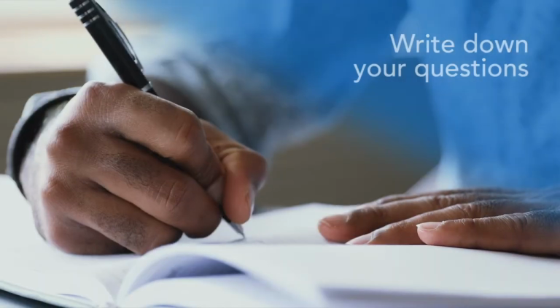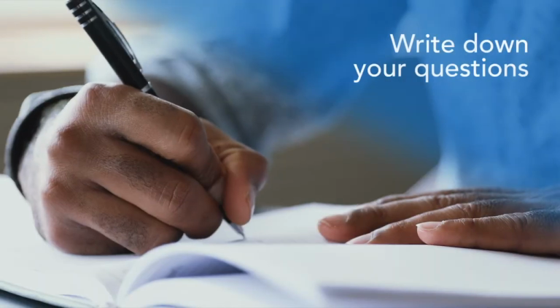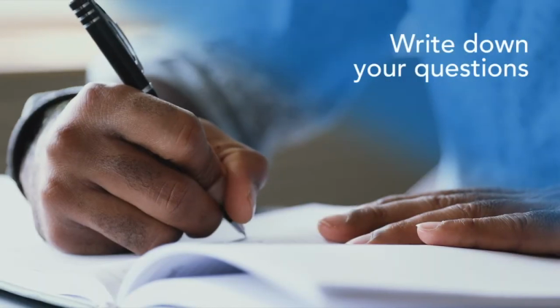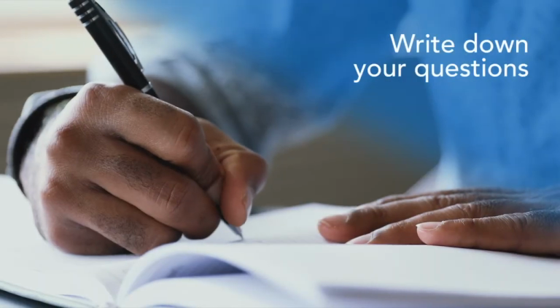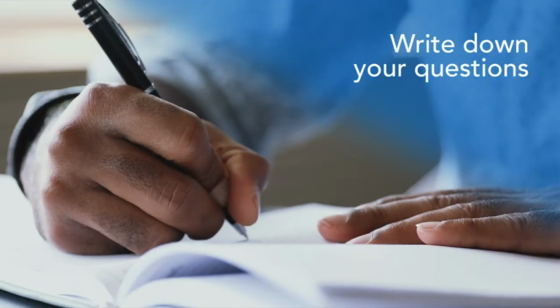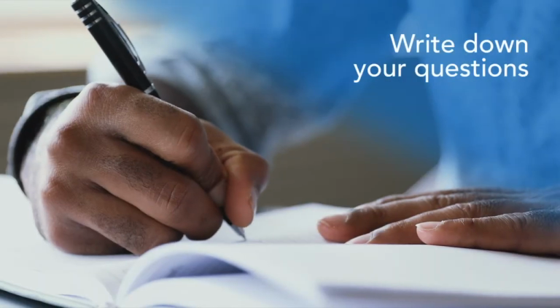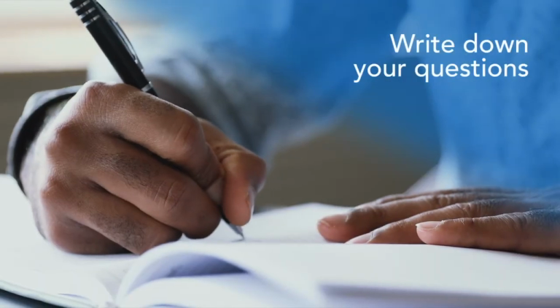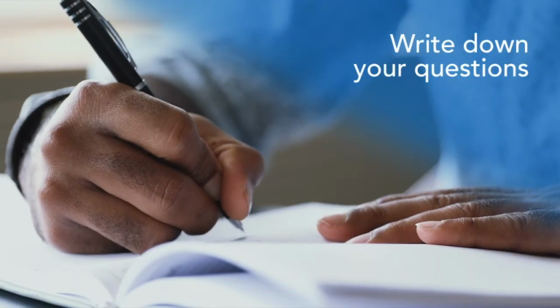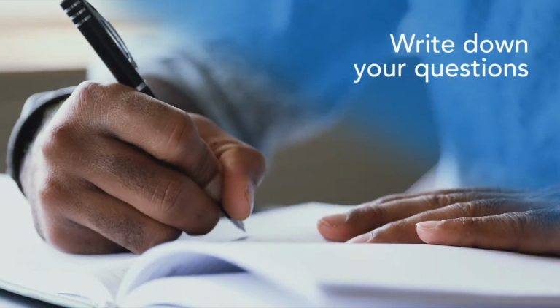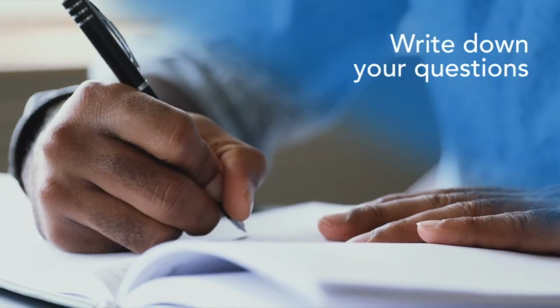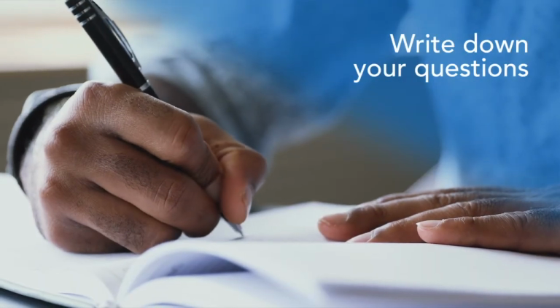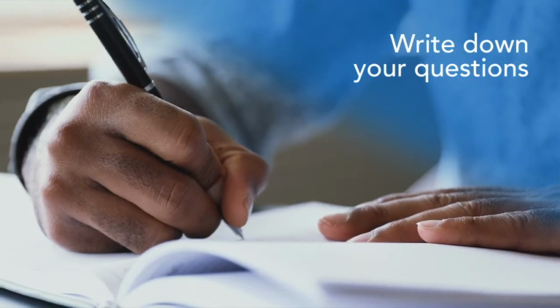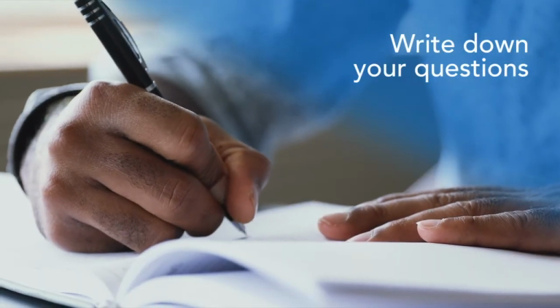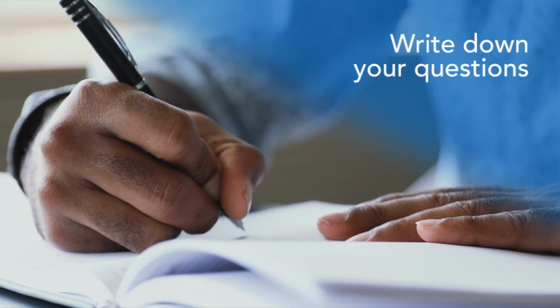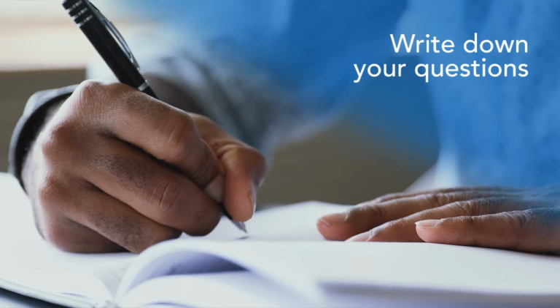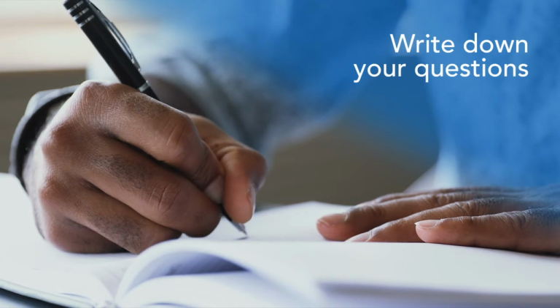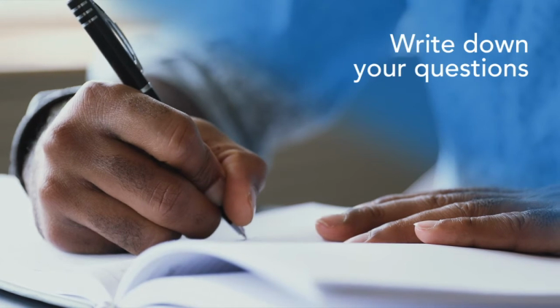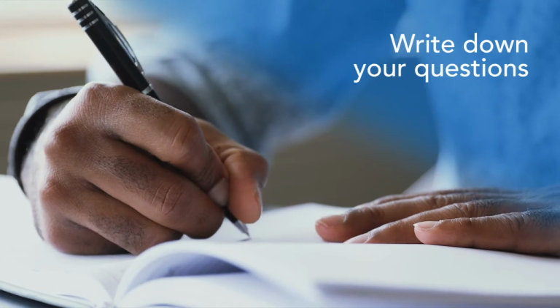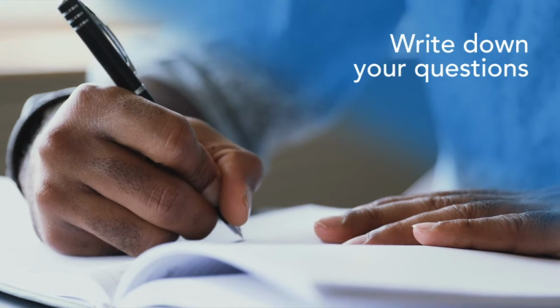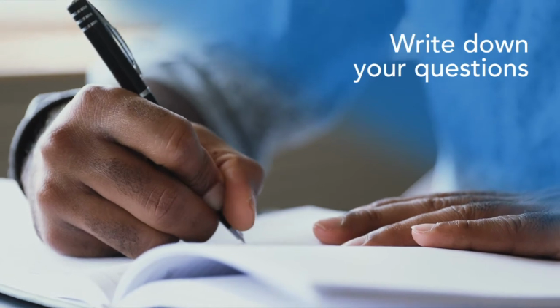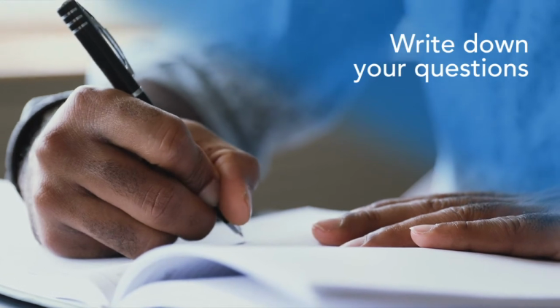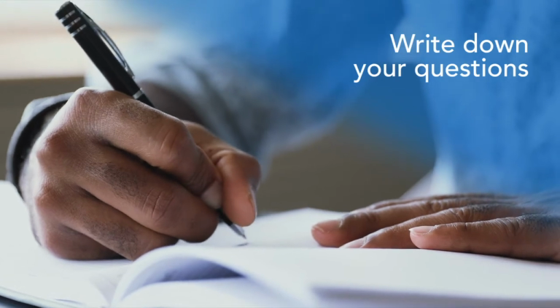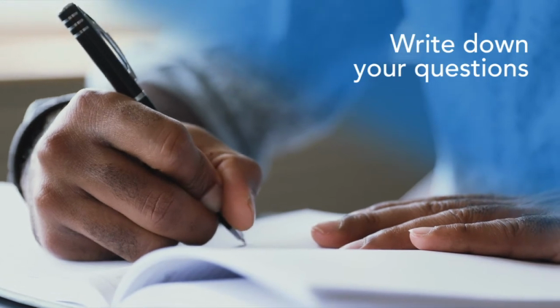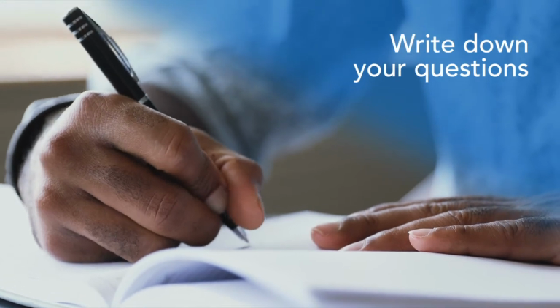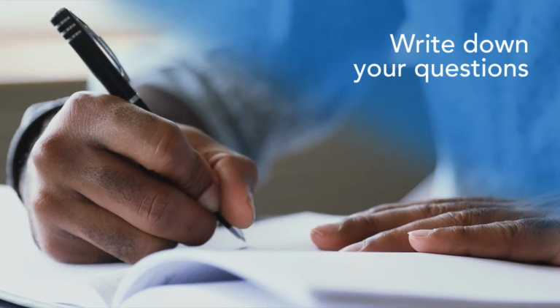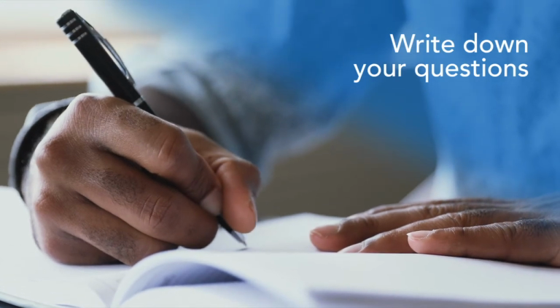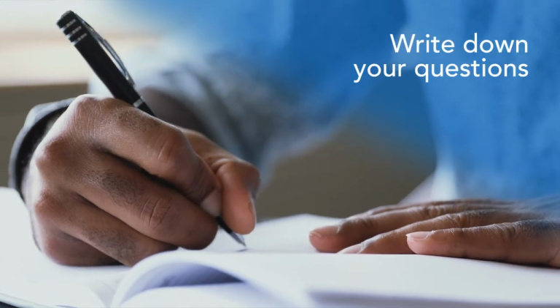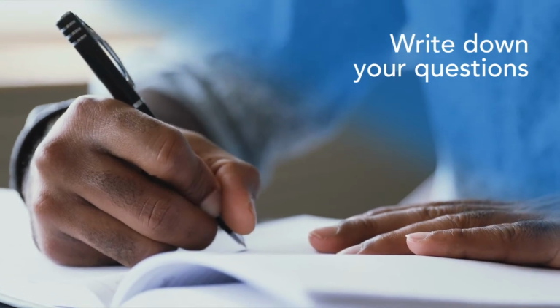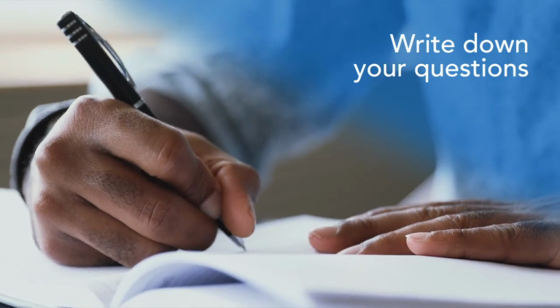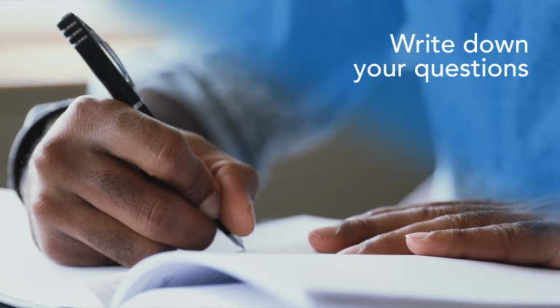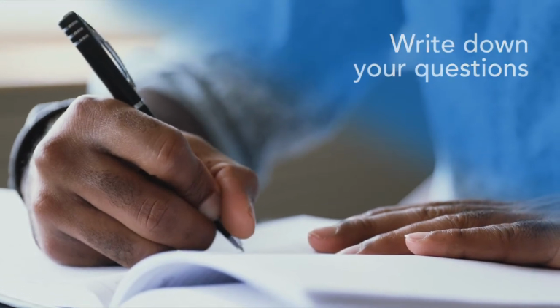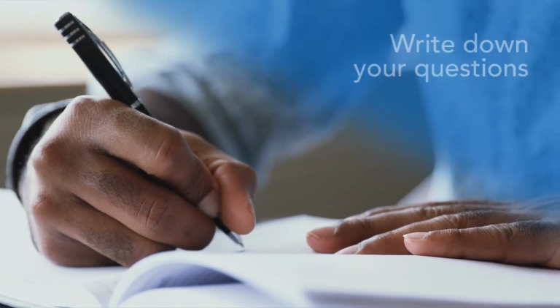Before your appointment, write down your questions to help you remember everything you want to talk about during your appointment.